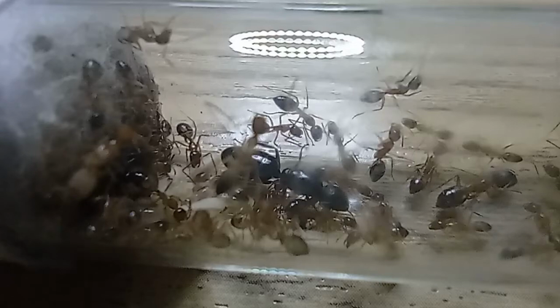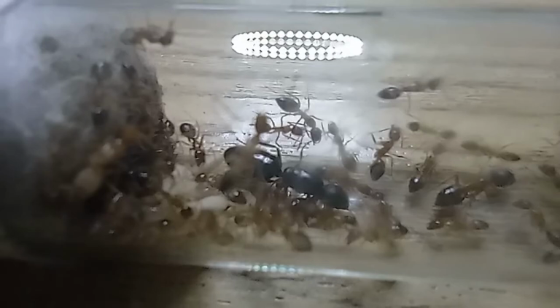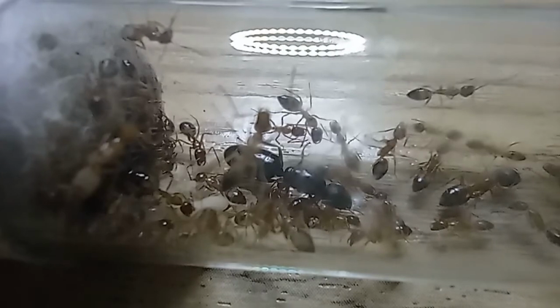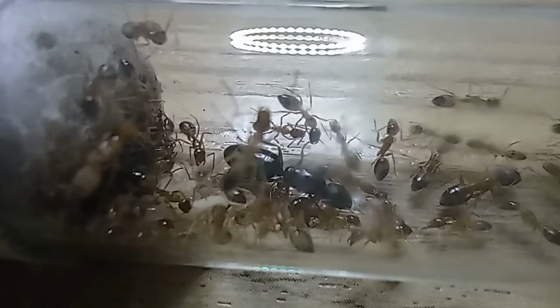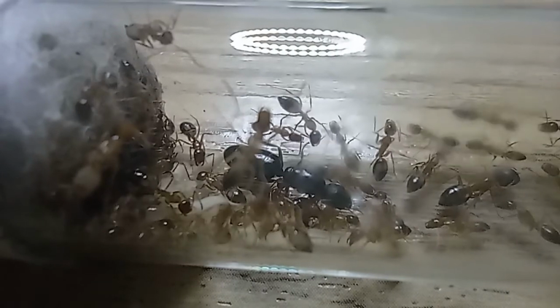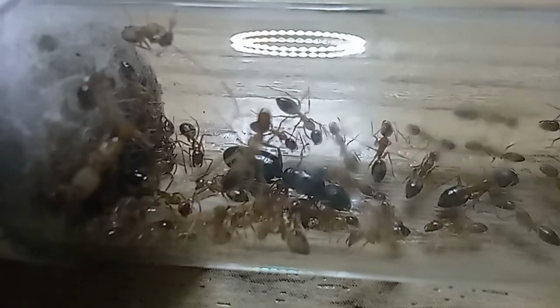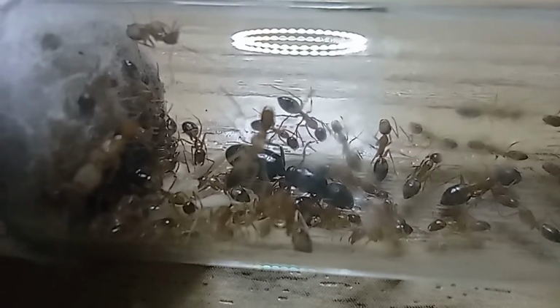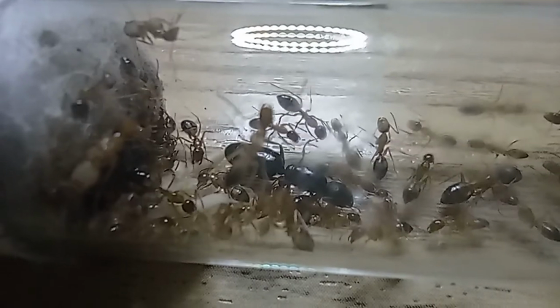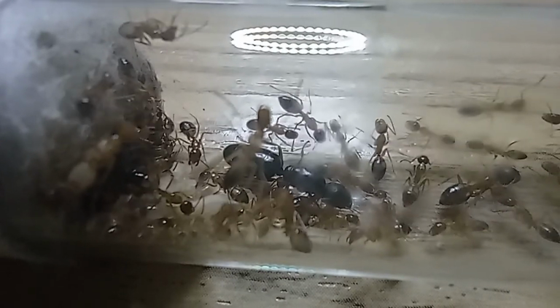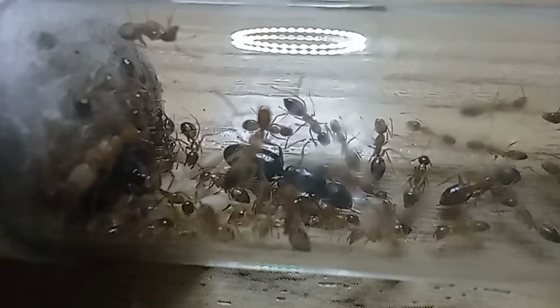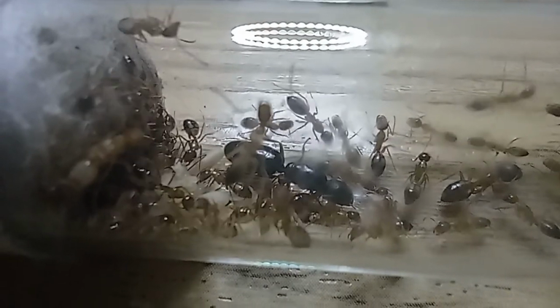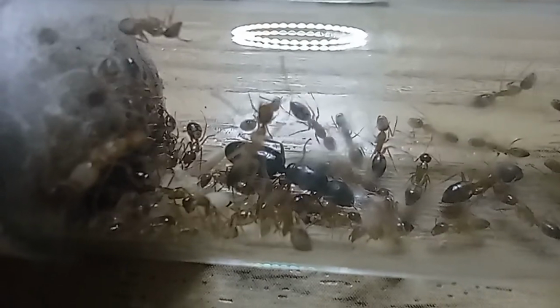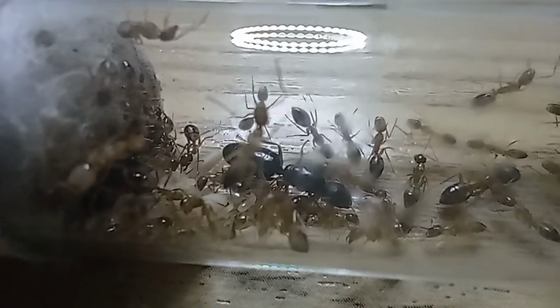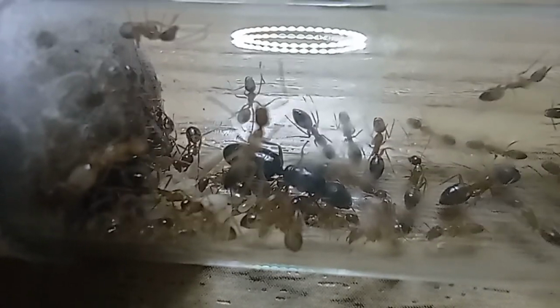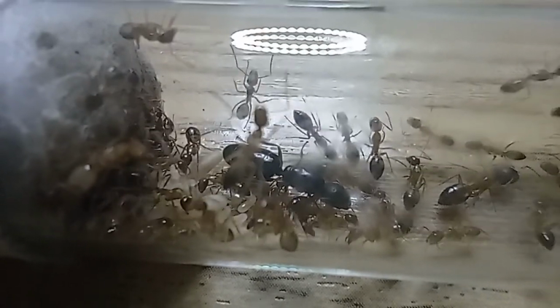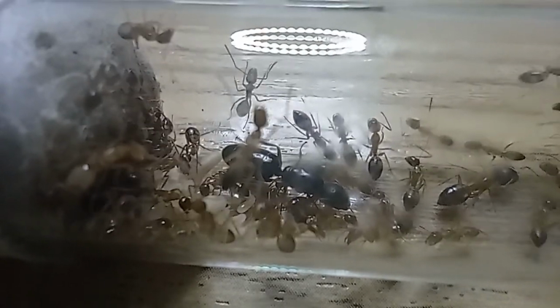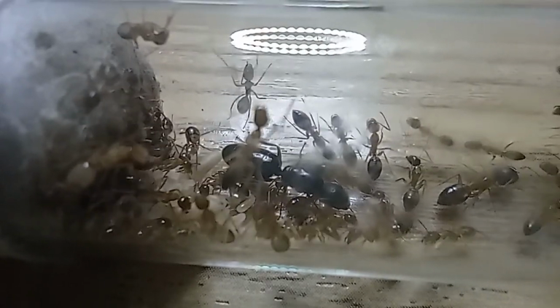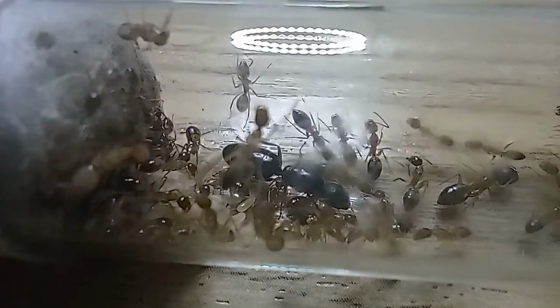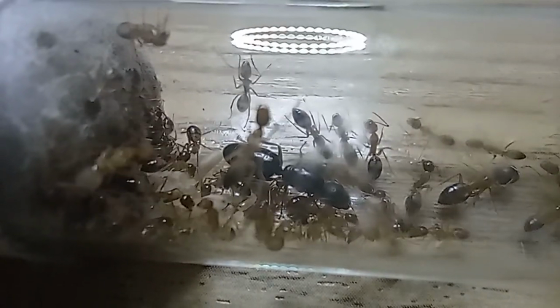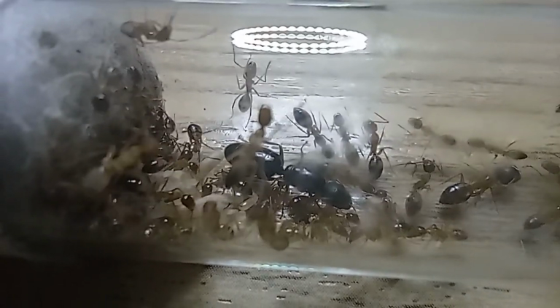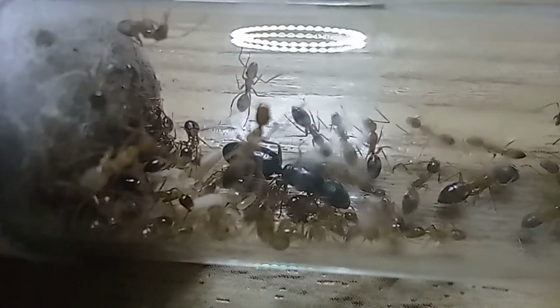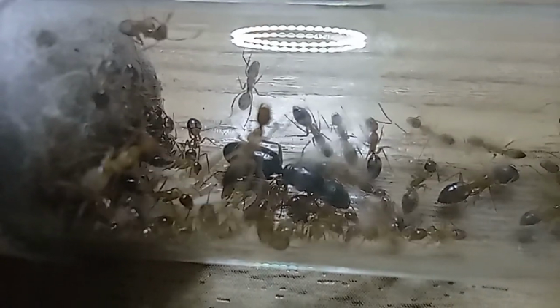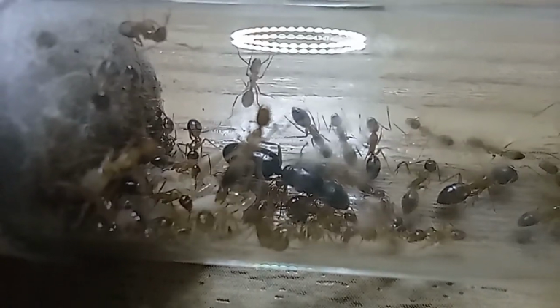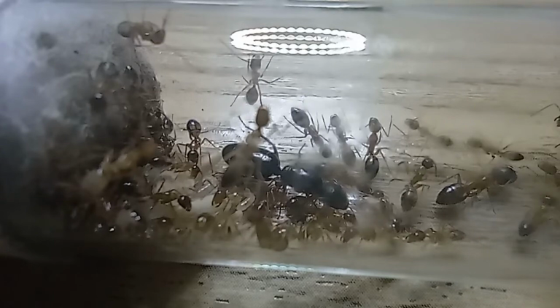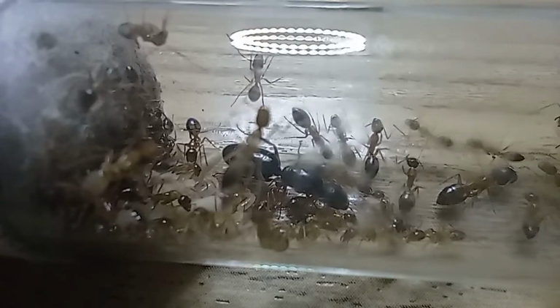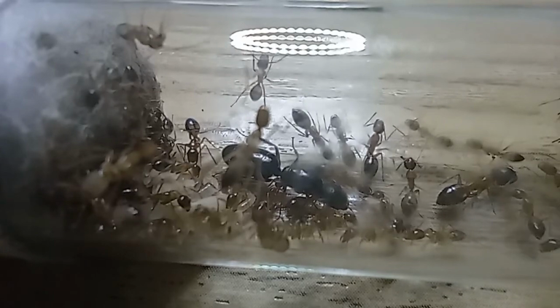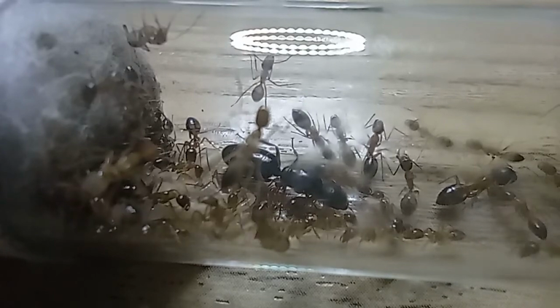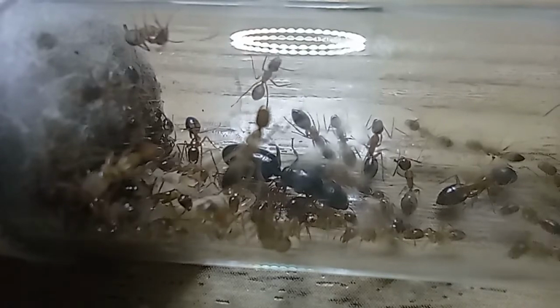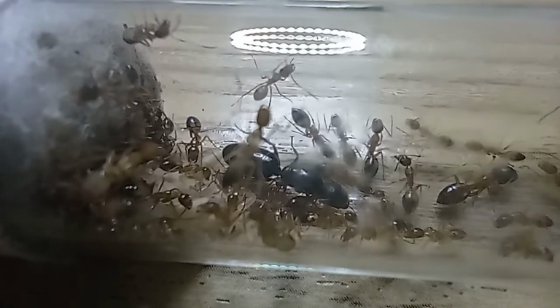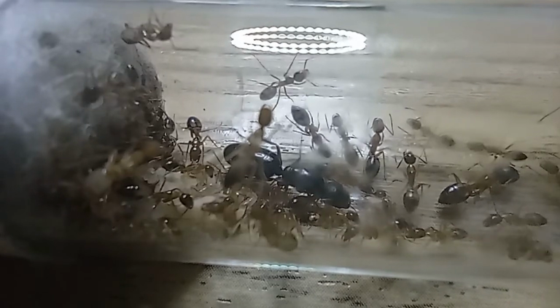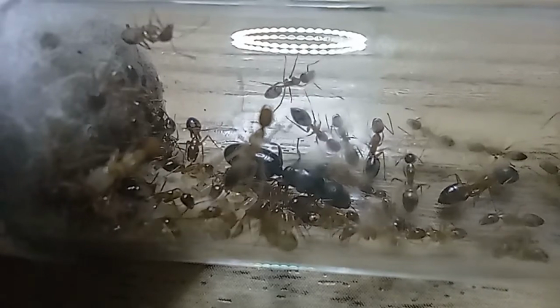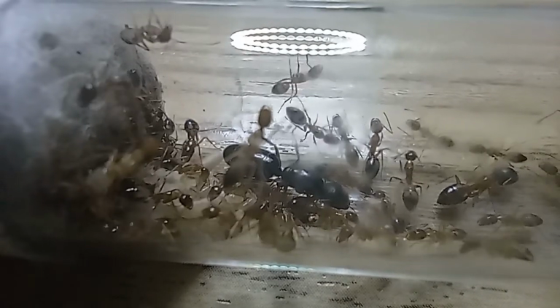Hey guys, Sulimur here, and today we're doing an ant species video about the Camponotus albosparsus.